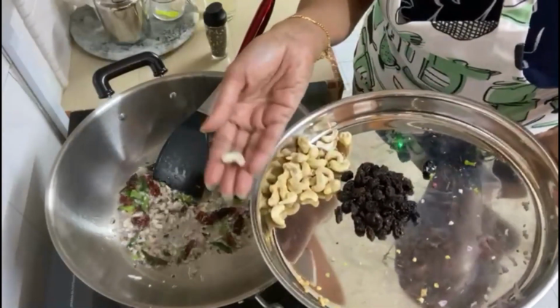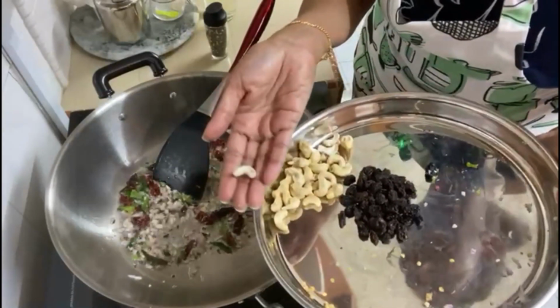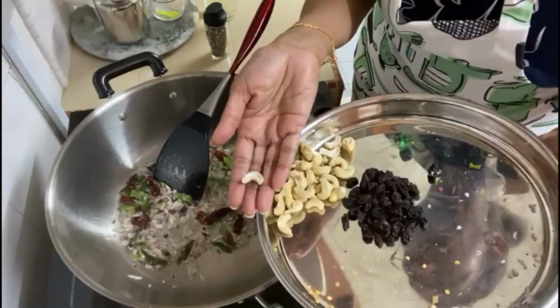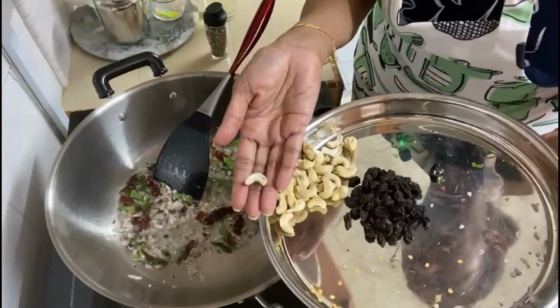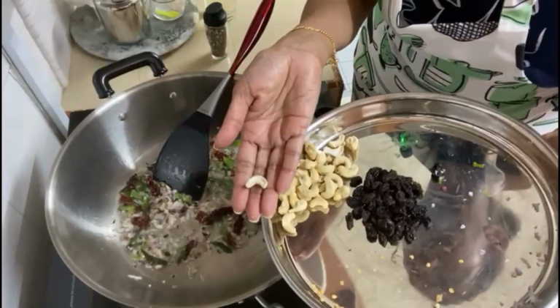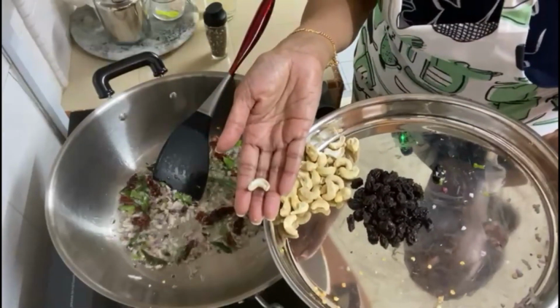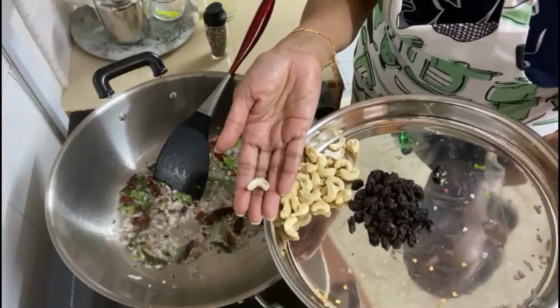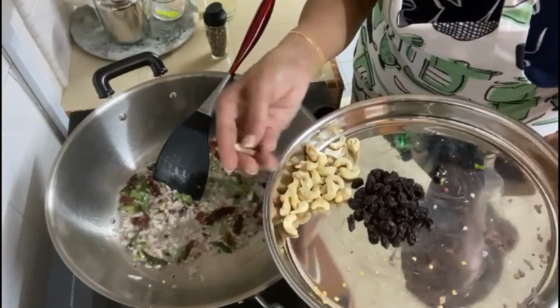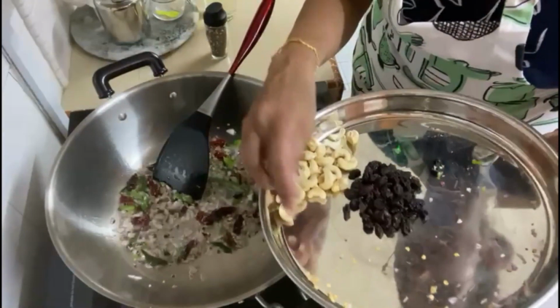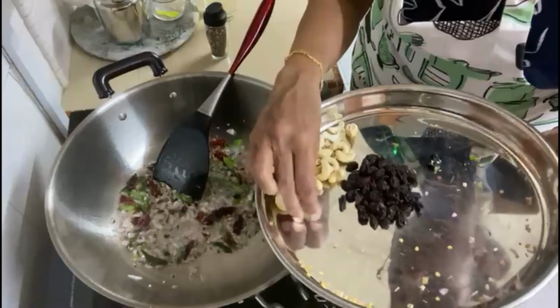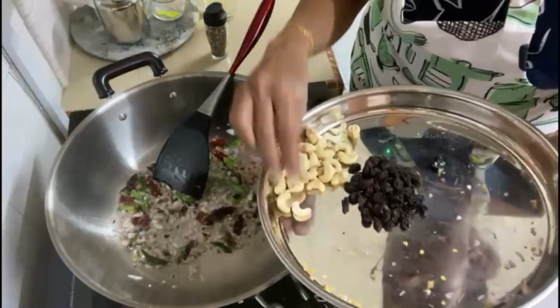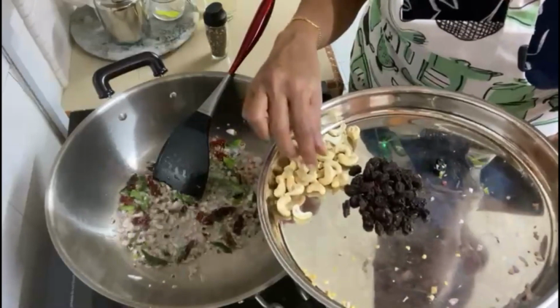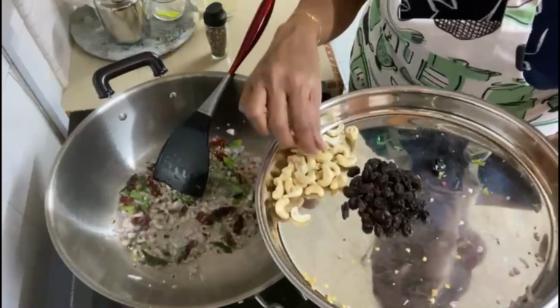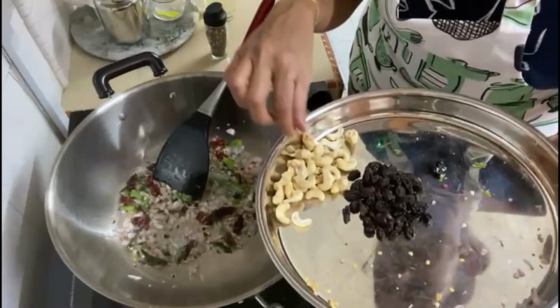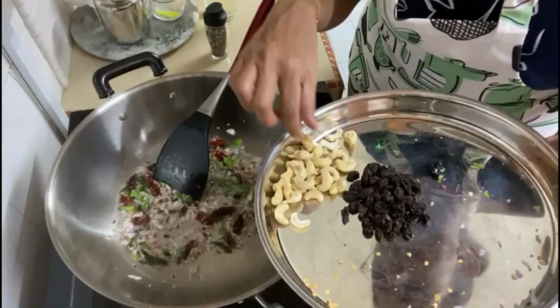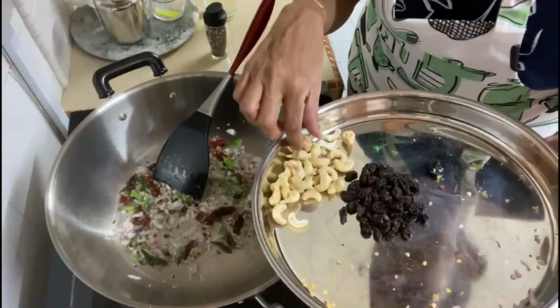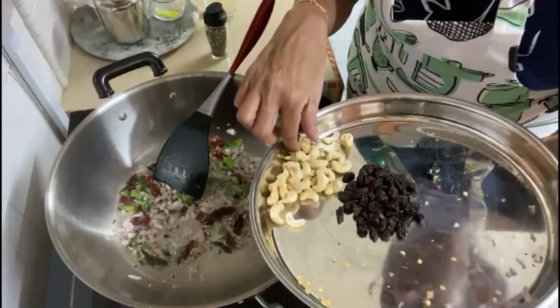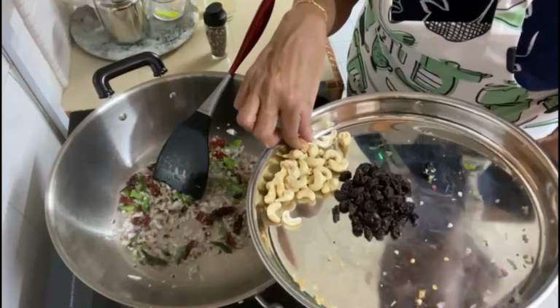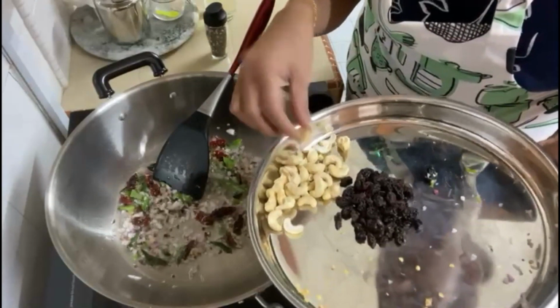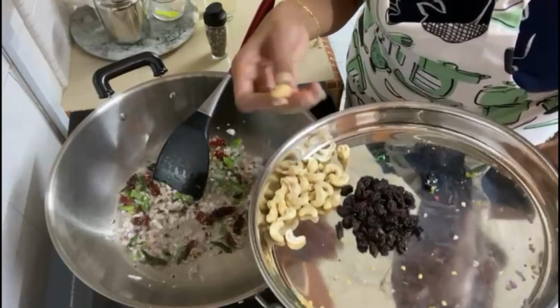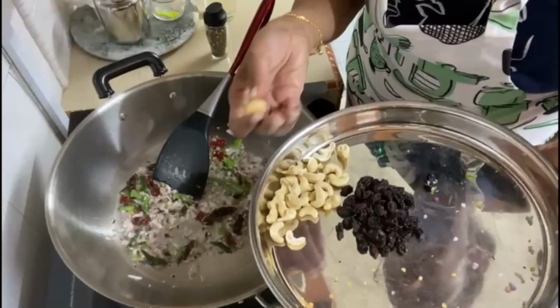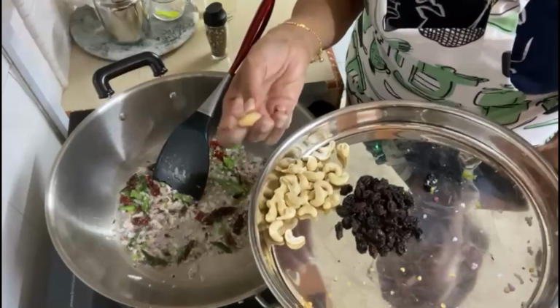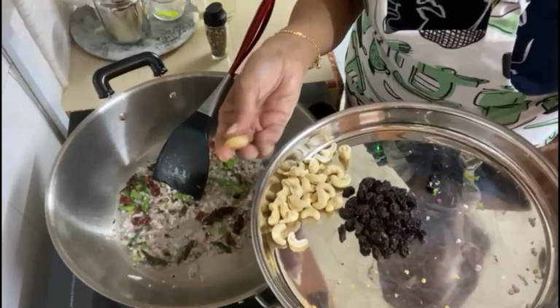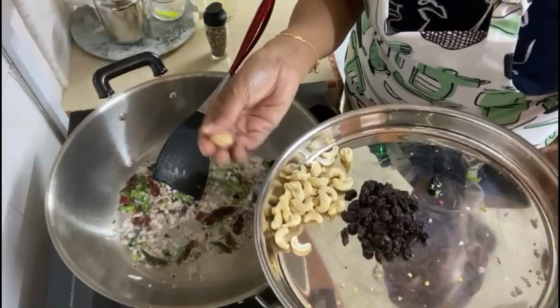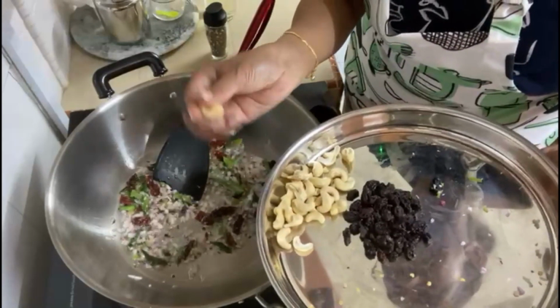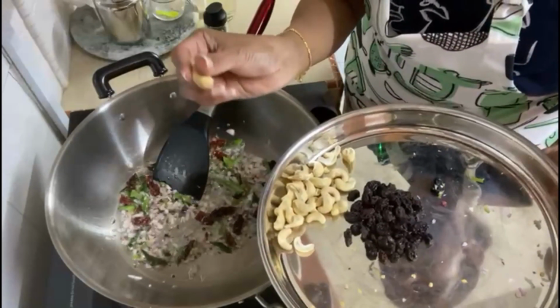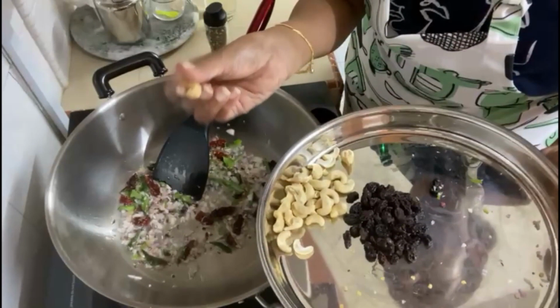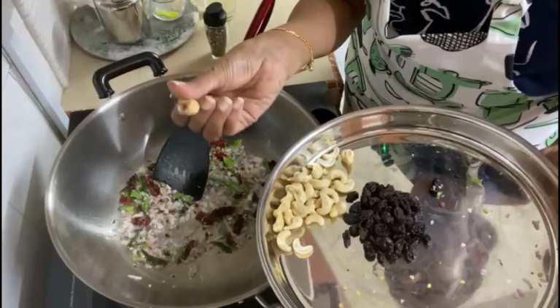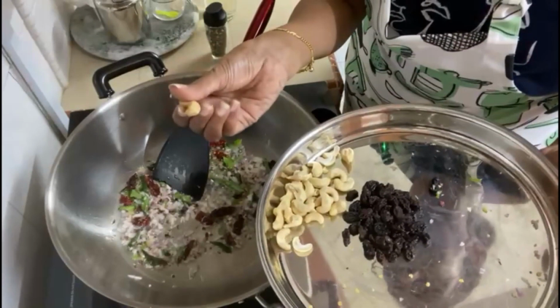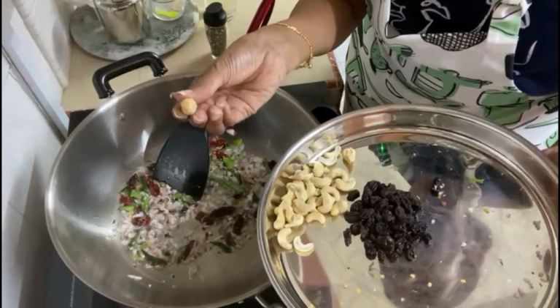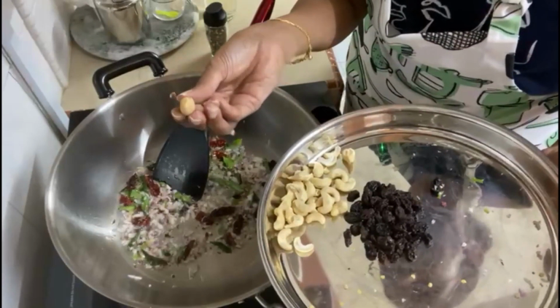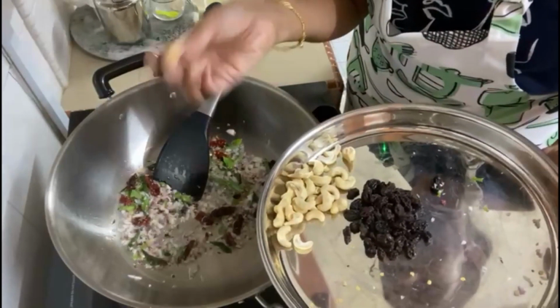This is how my mom would do it. I was a little lazy today, so it's the whole cashew nut.